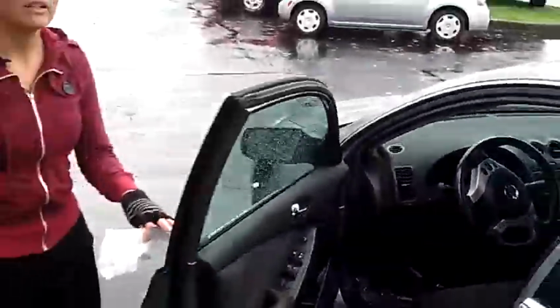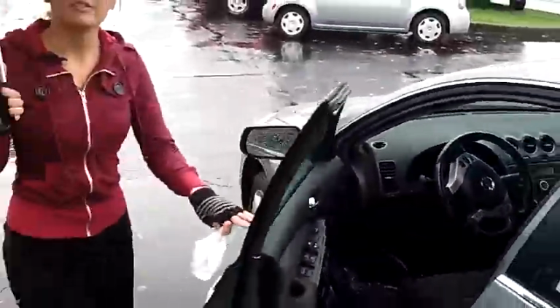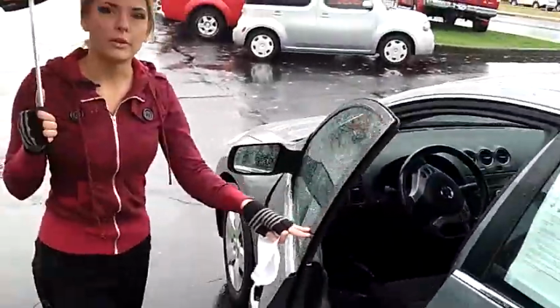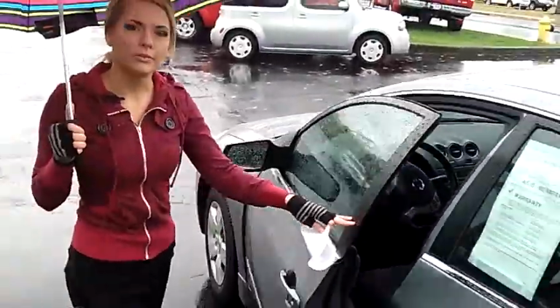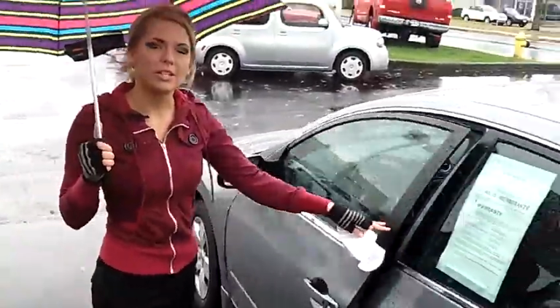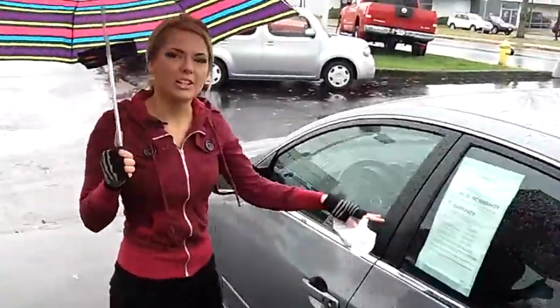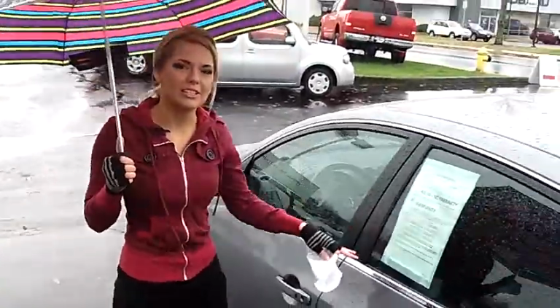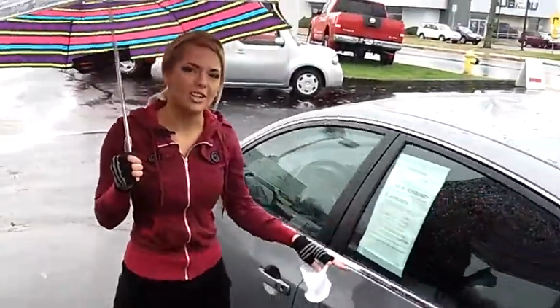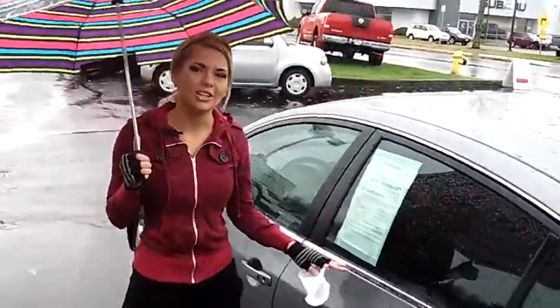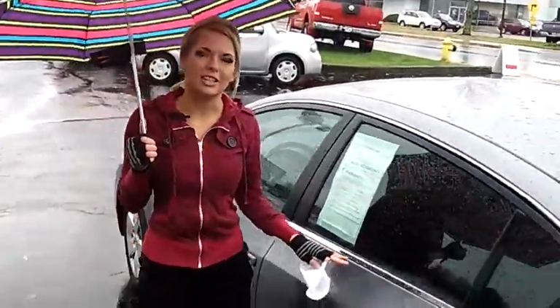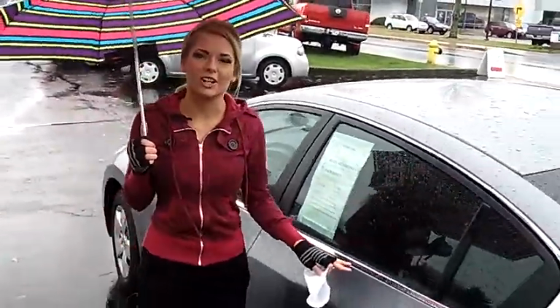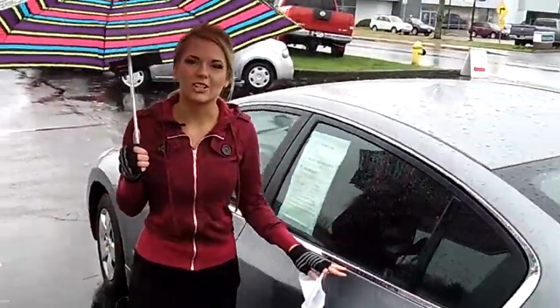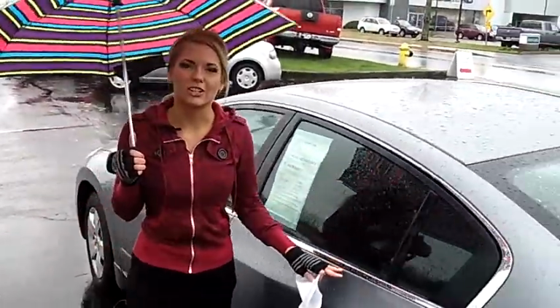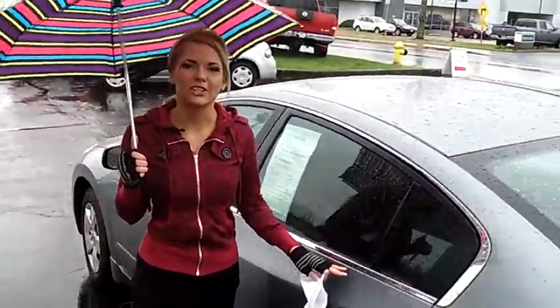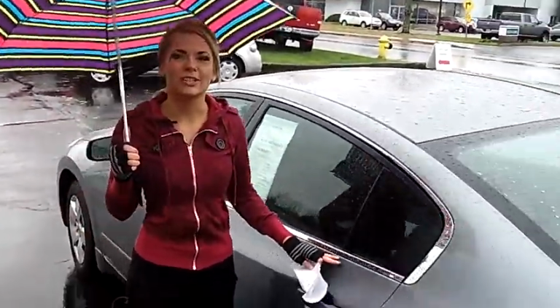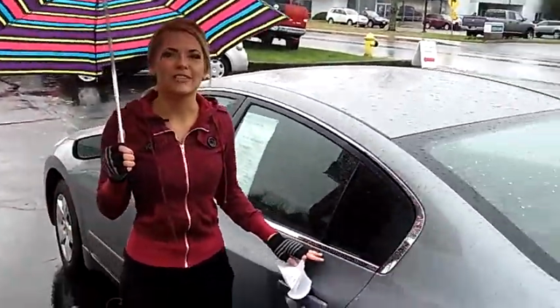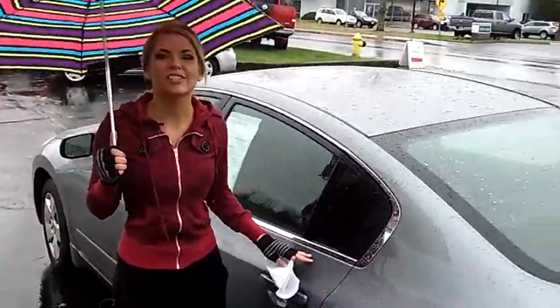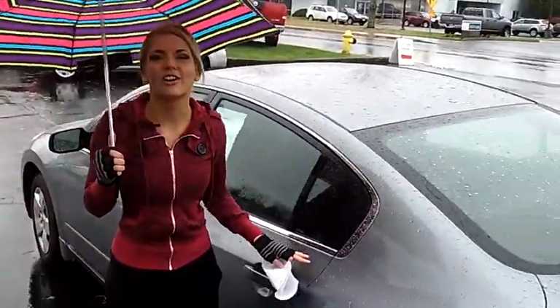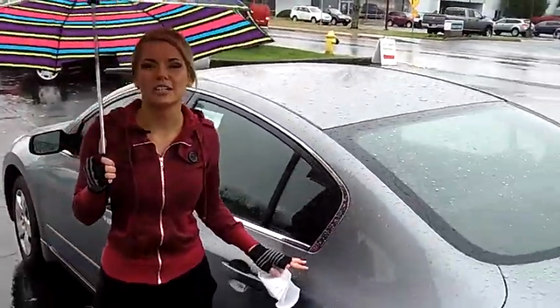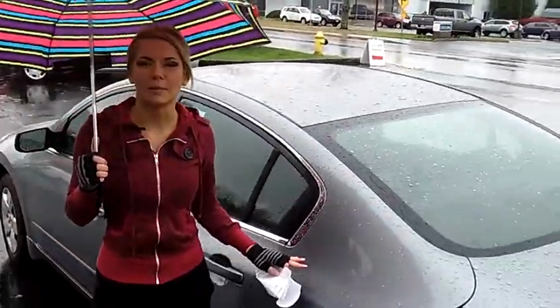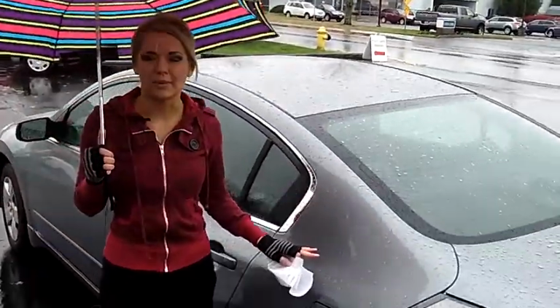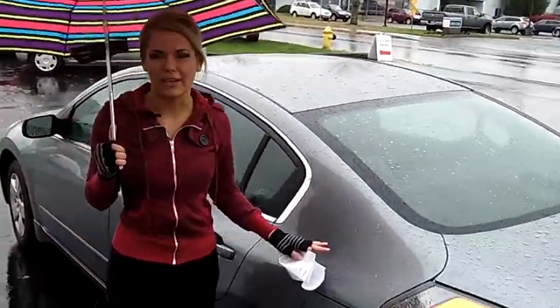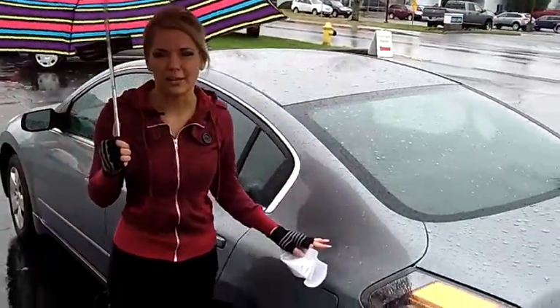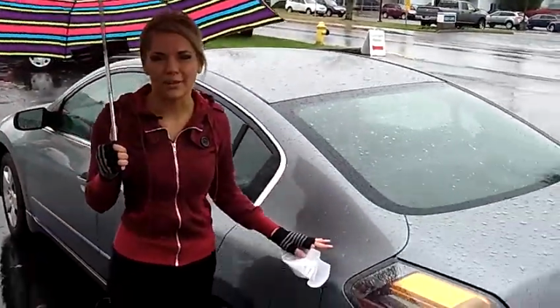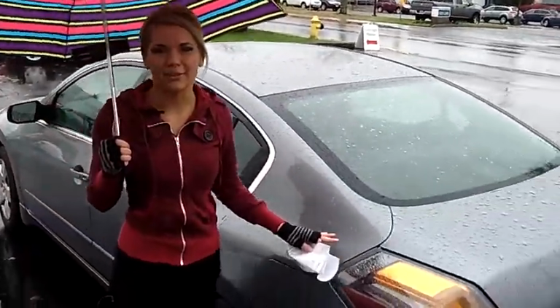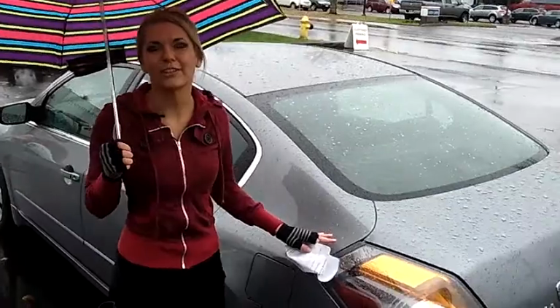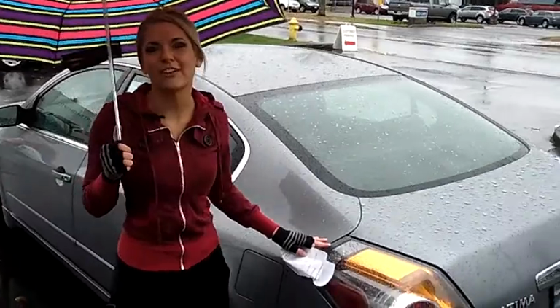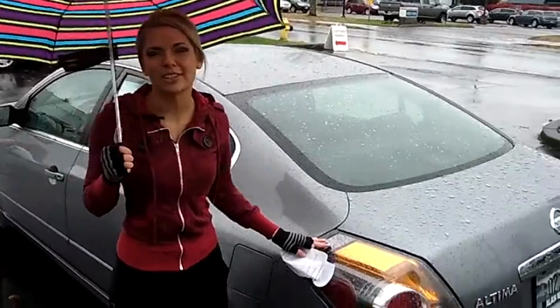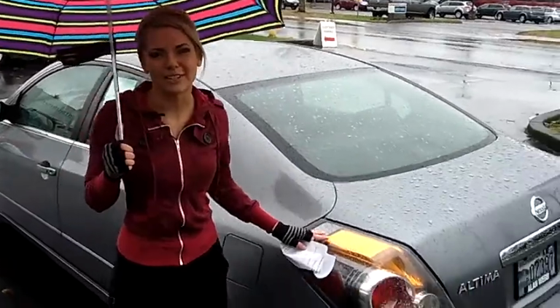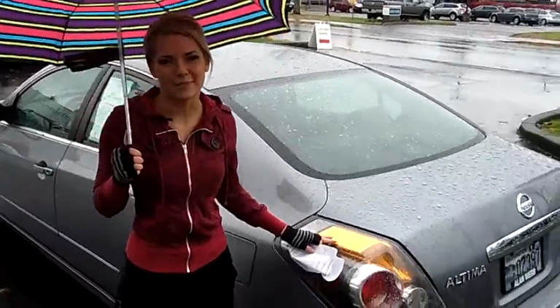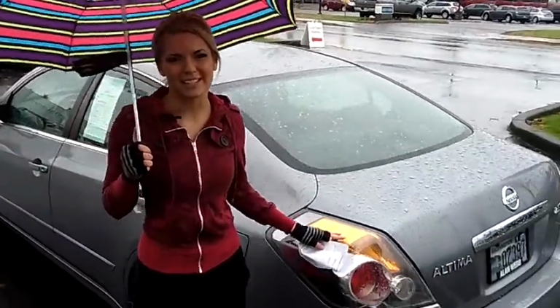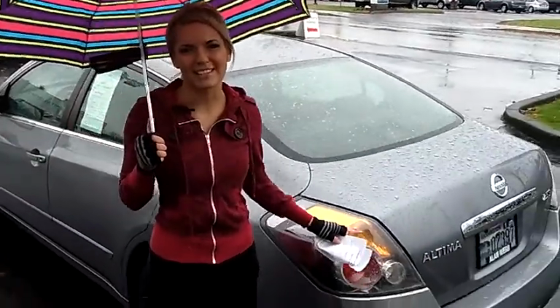For more information on this car or any other cars in our inventory, give us a call on the number provided above. We would love to earn your business.